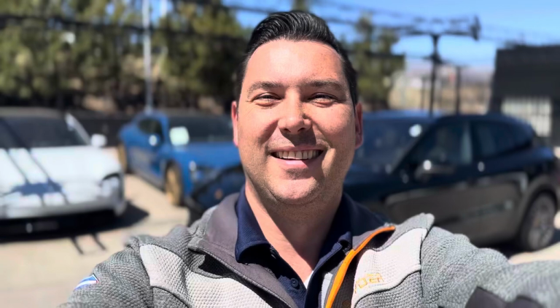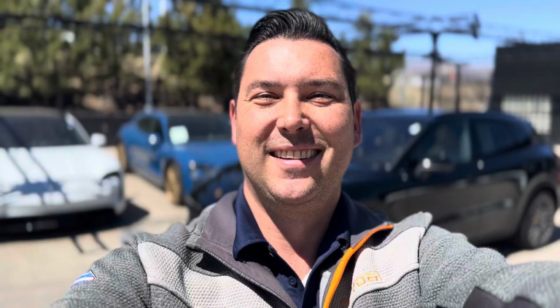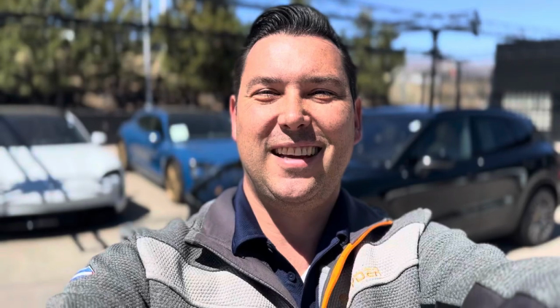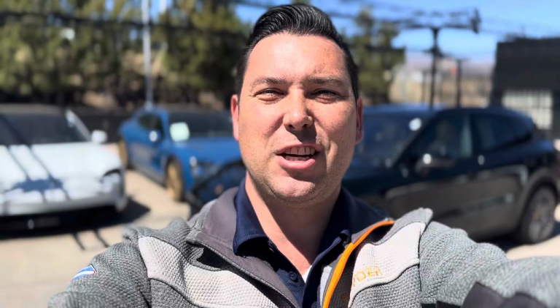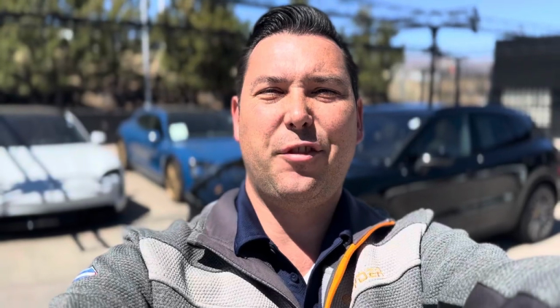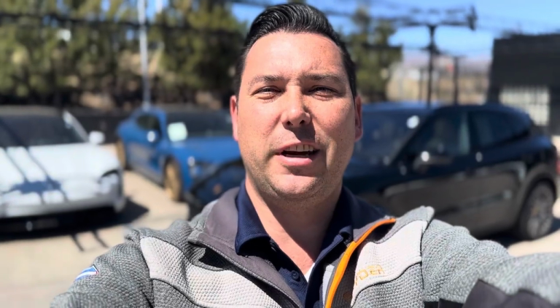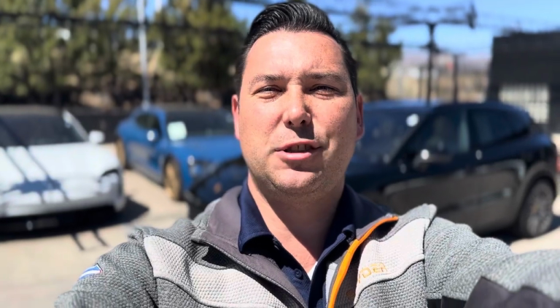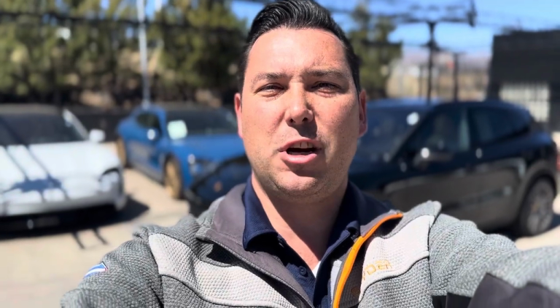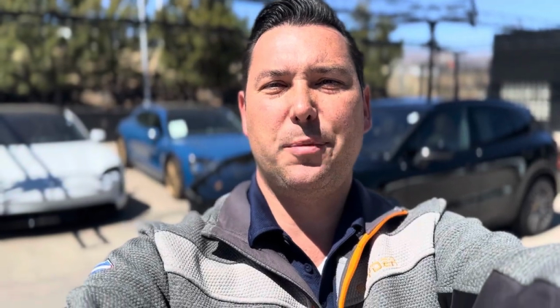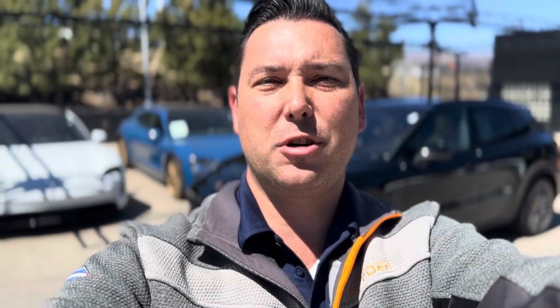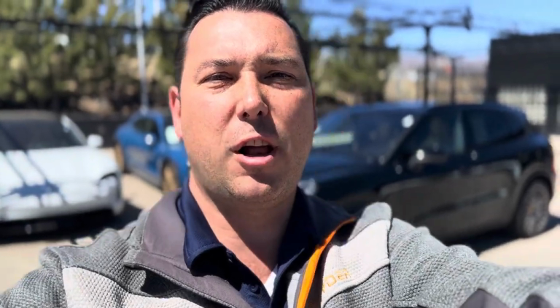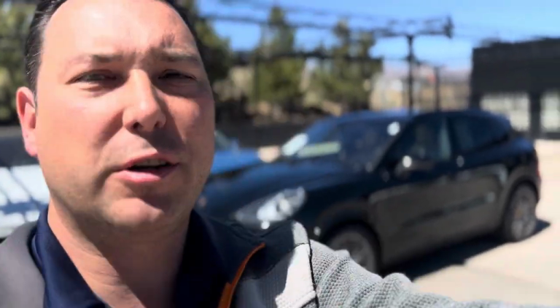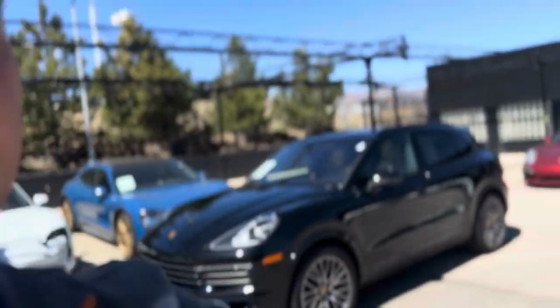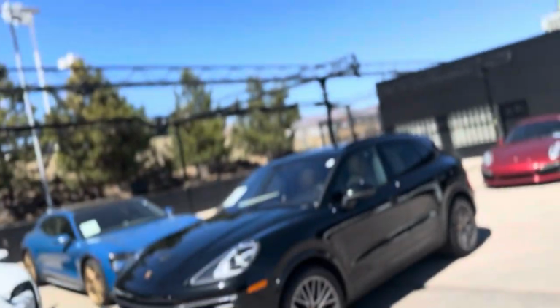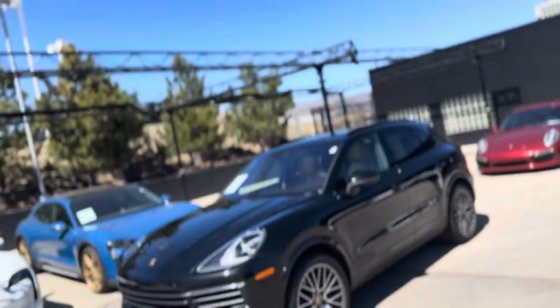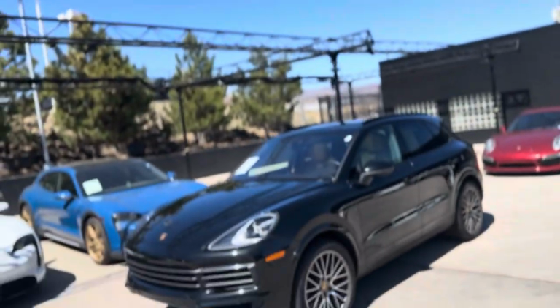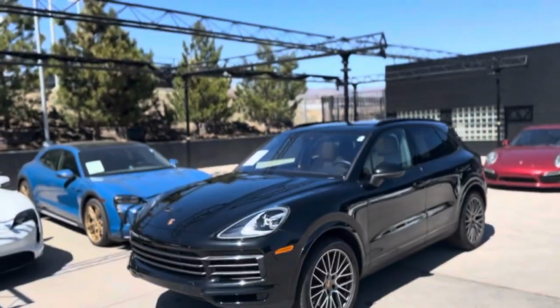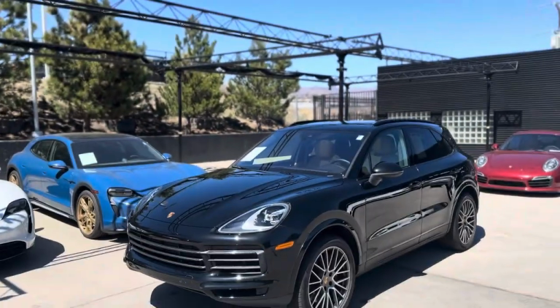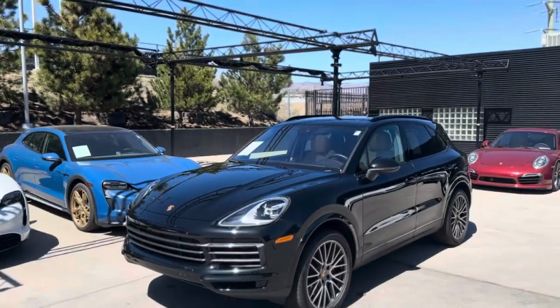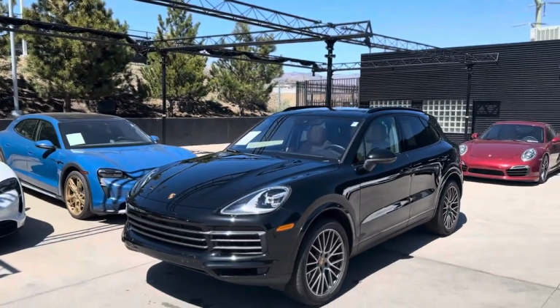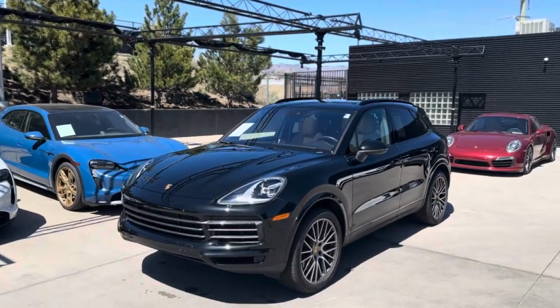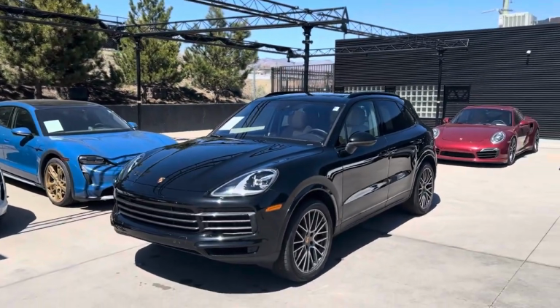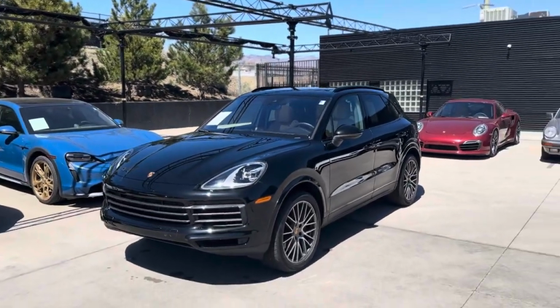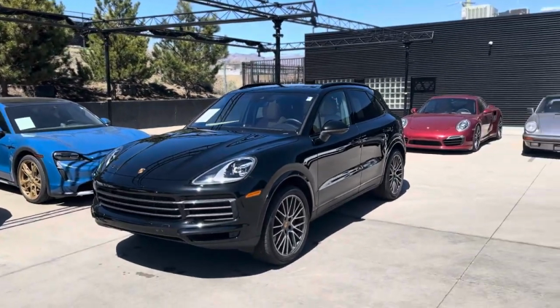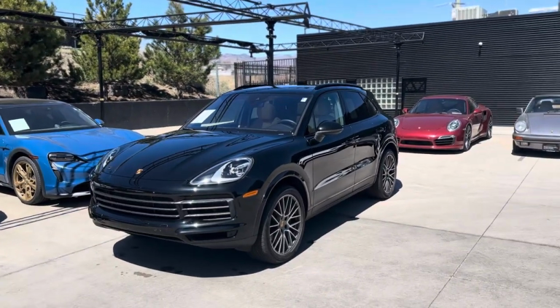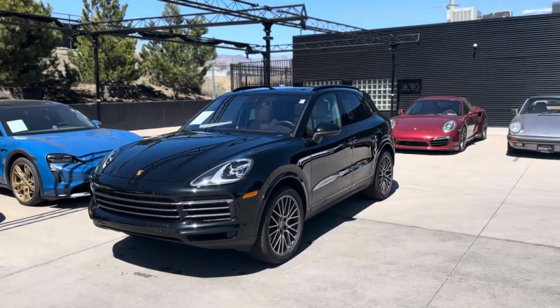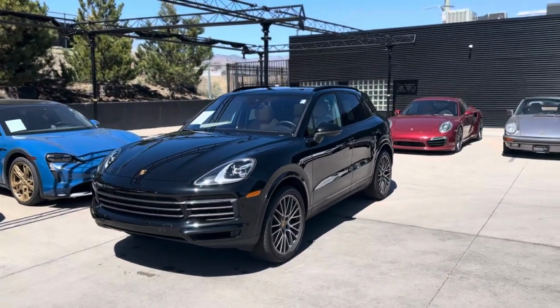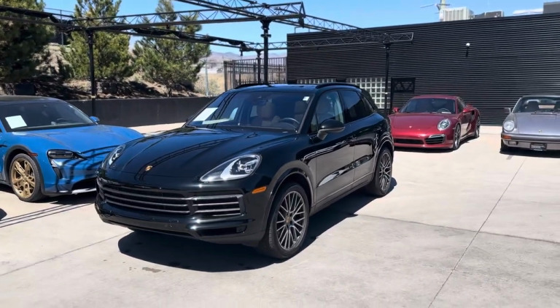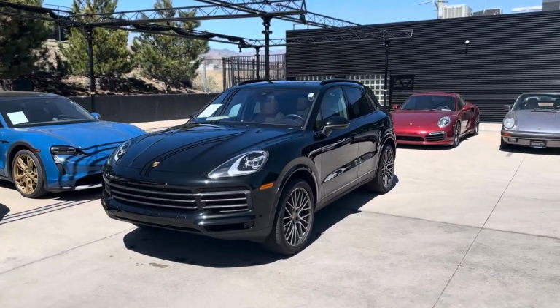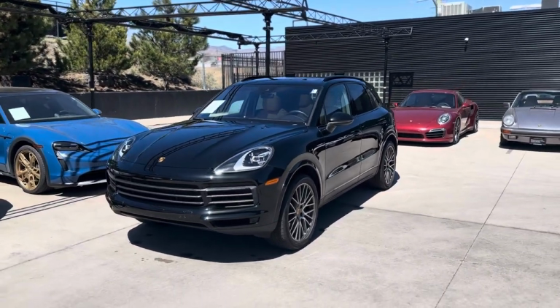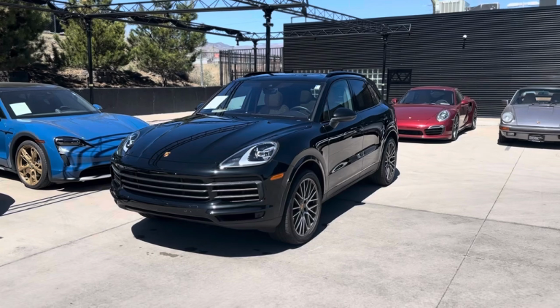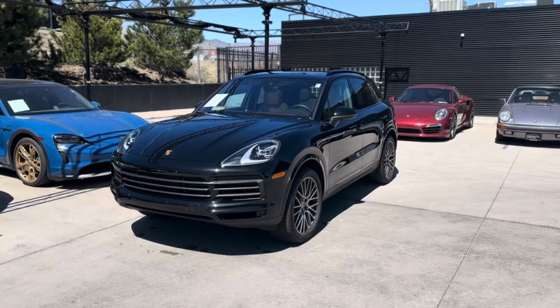Hey Jennifer, it's John at Porsche Colorado Springs. Here's our 2023 Cayenne Platinum Edition.